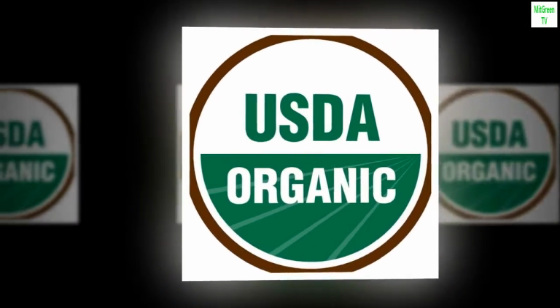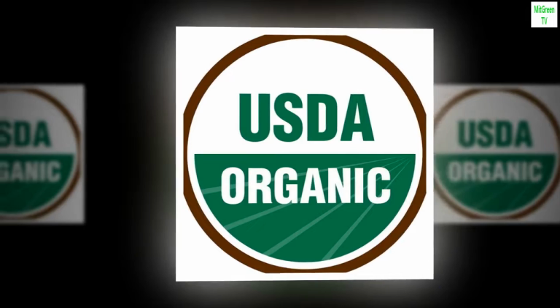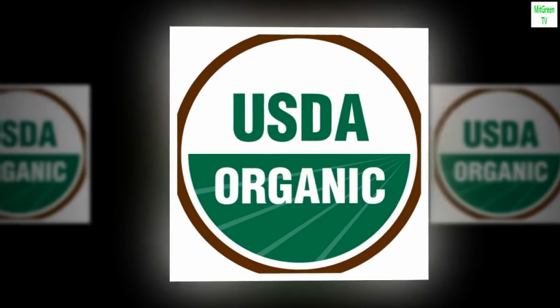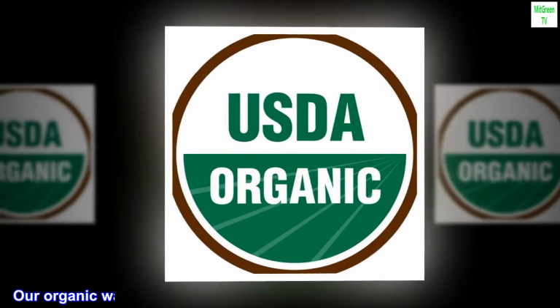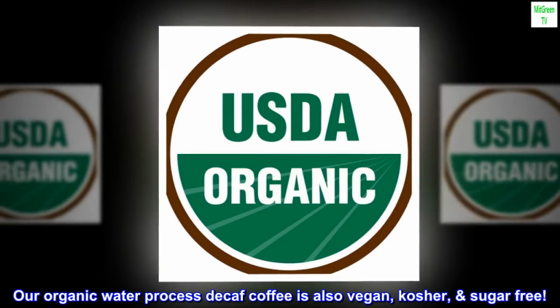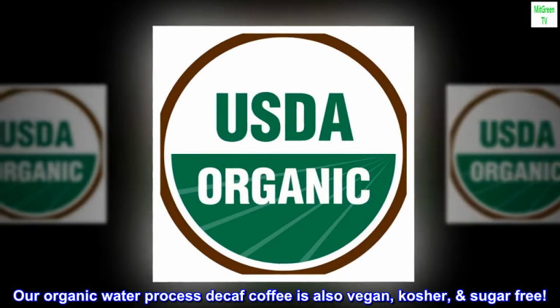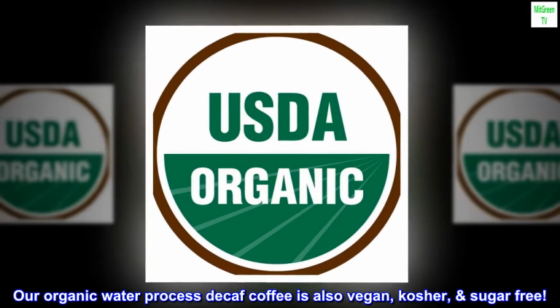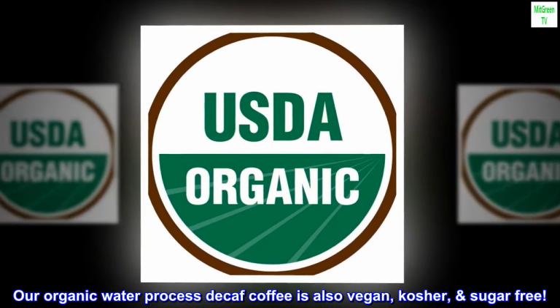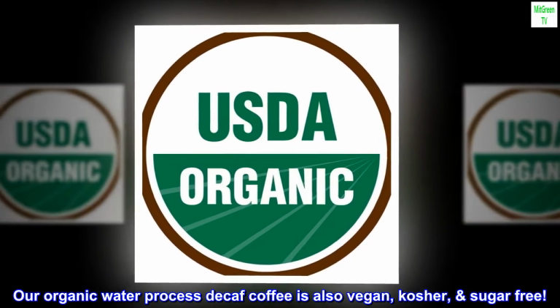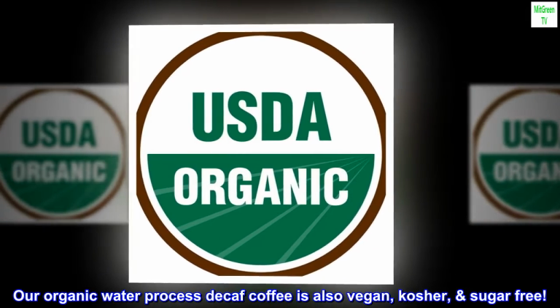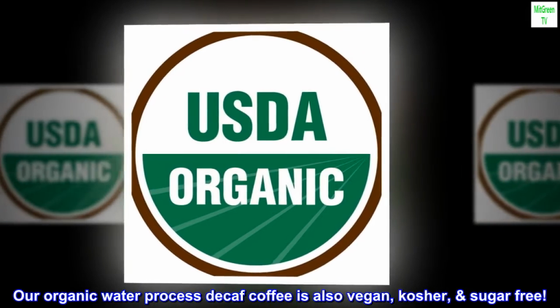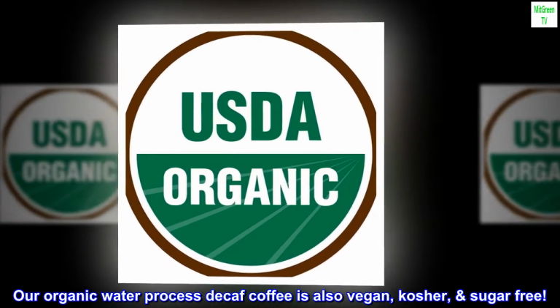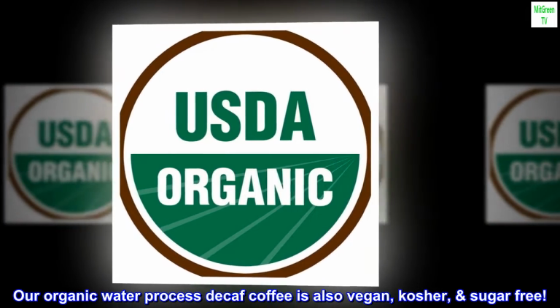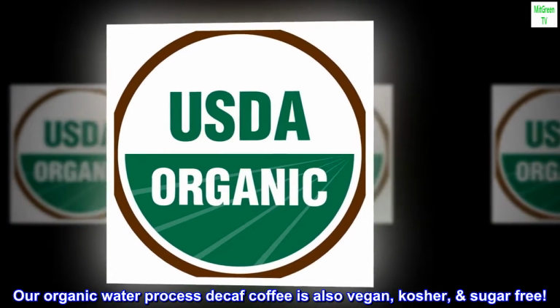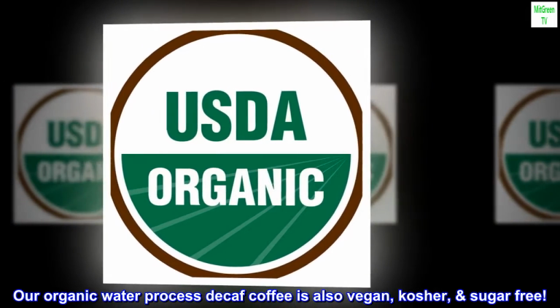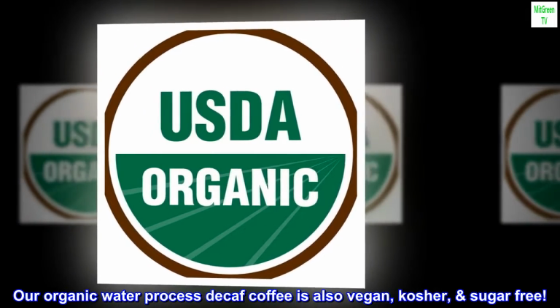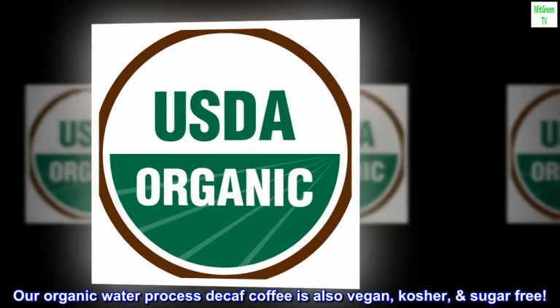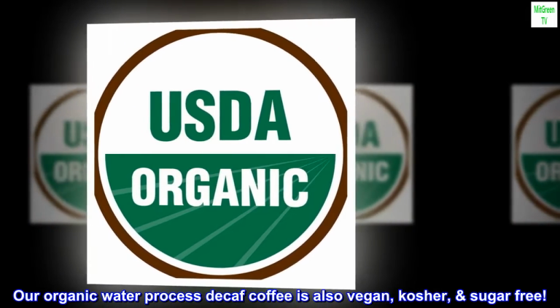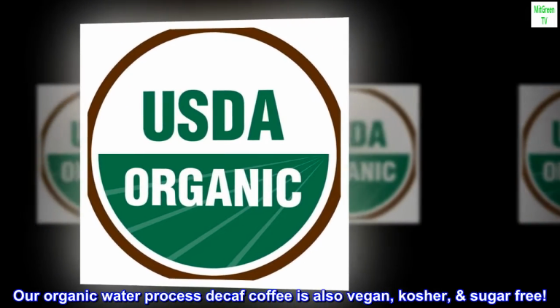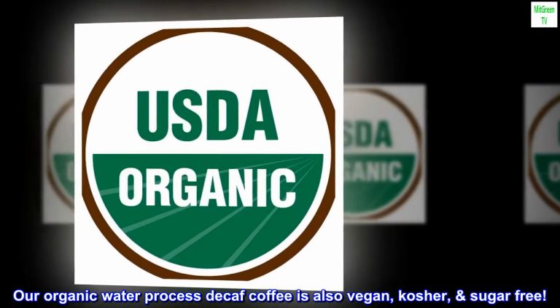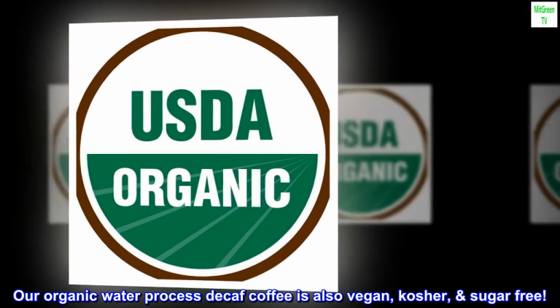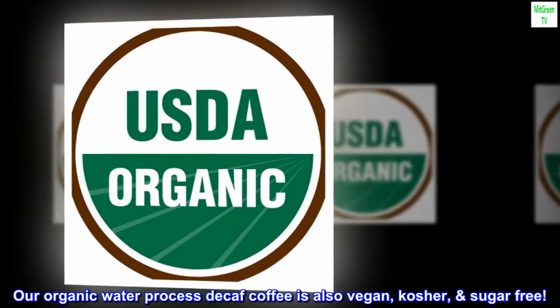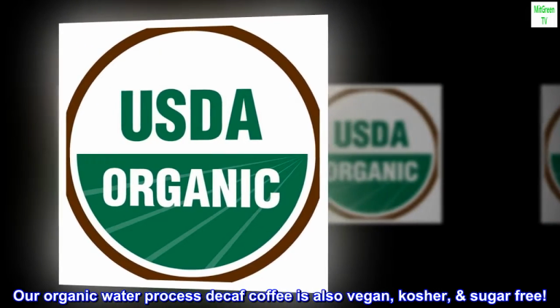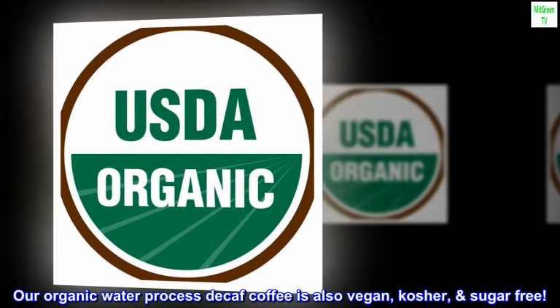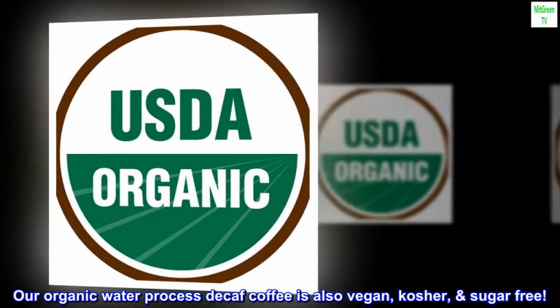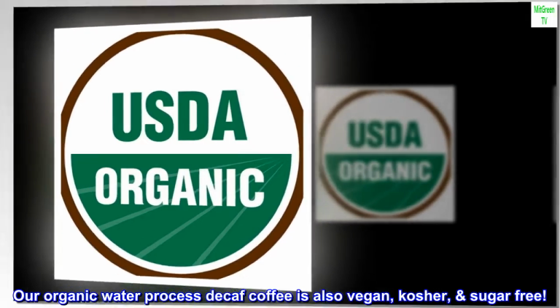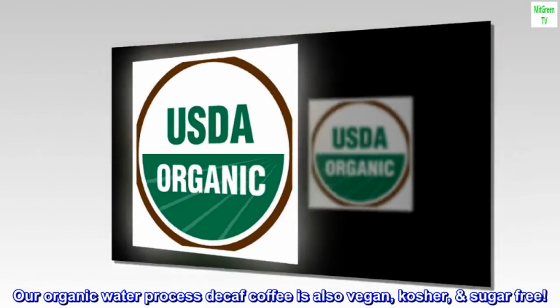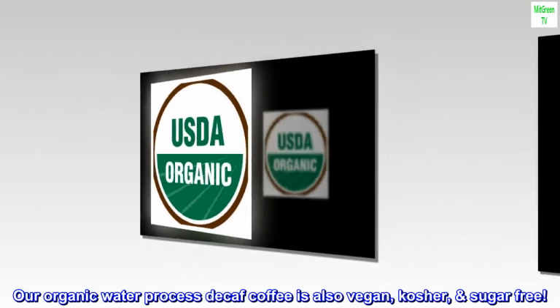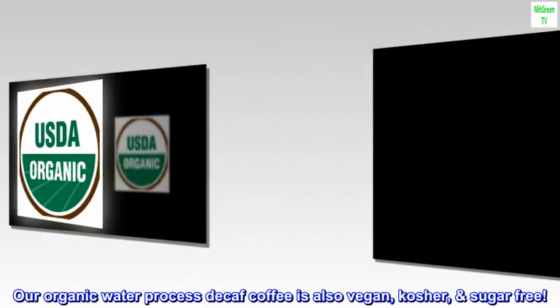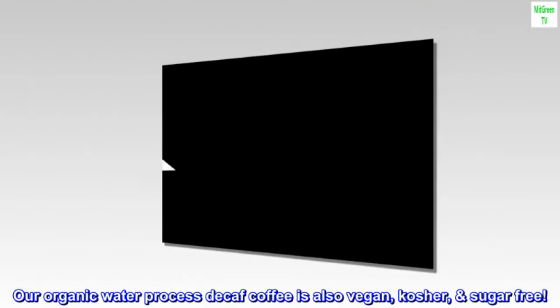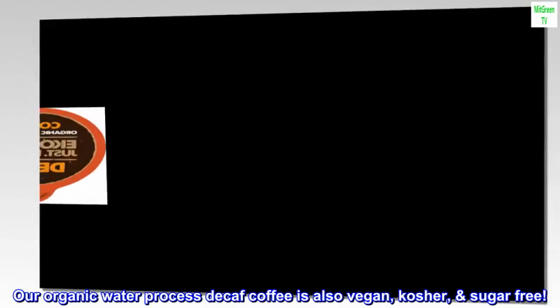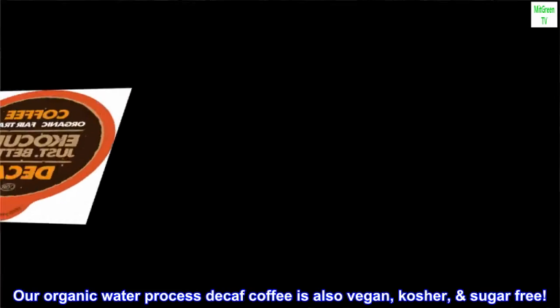Our organic water processed decaf coffee is also vegan, kosher, and sugar-free.